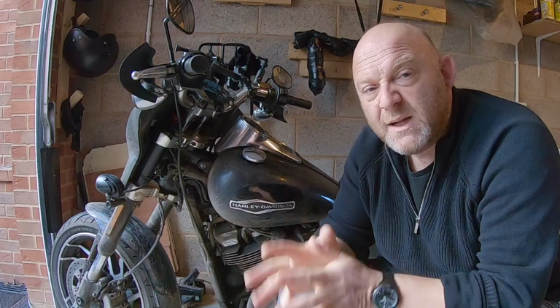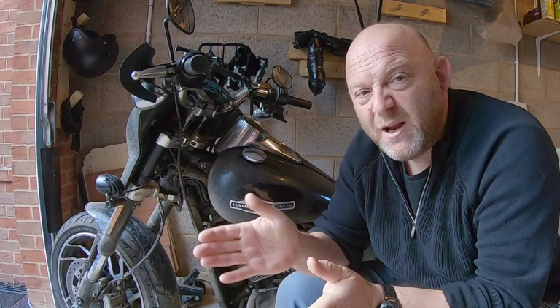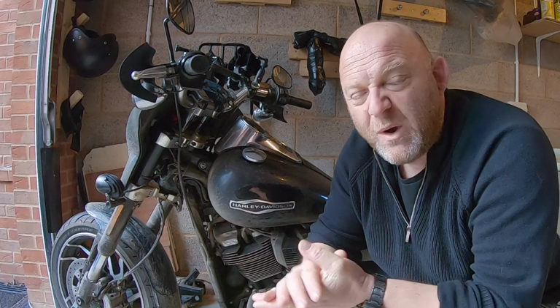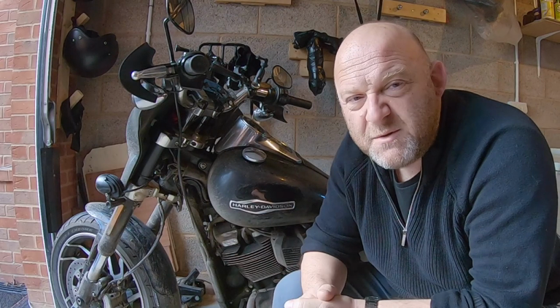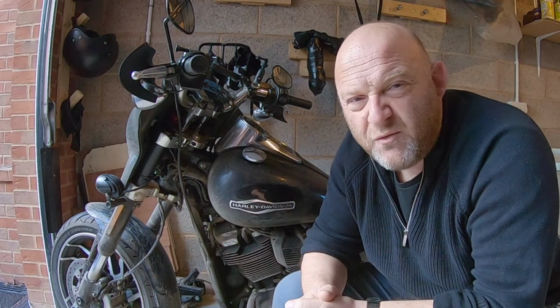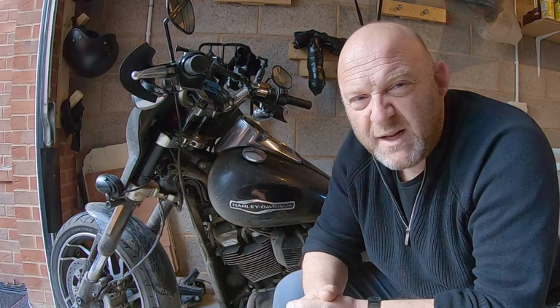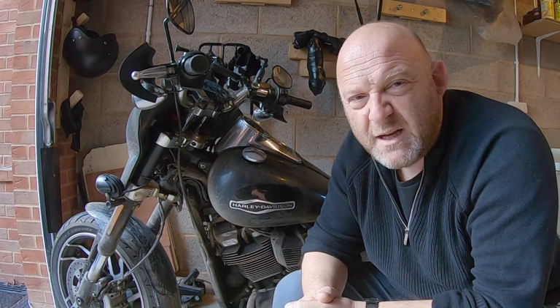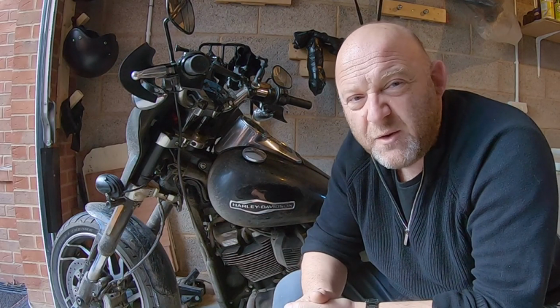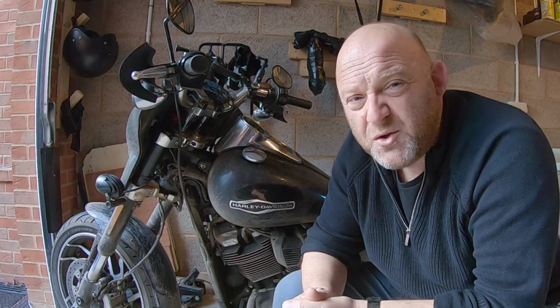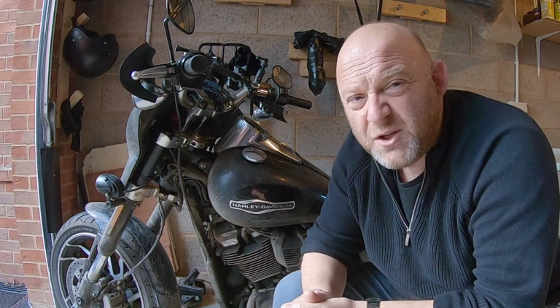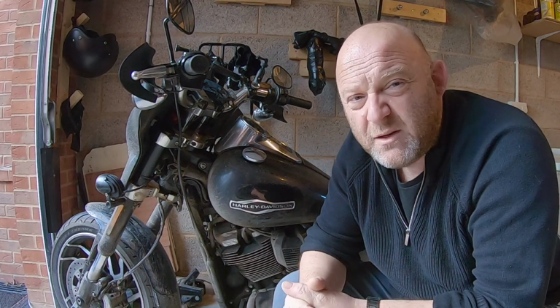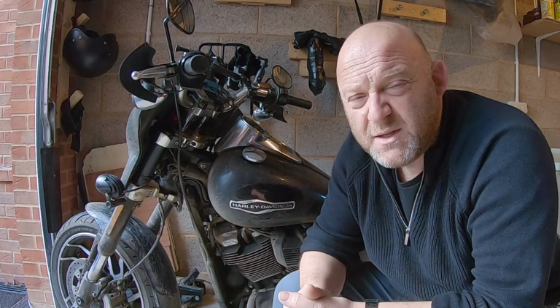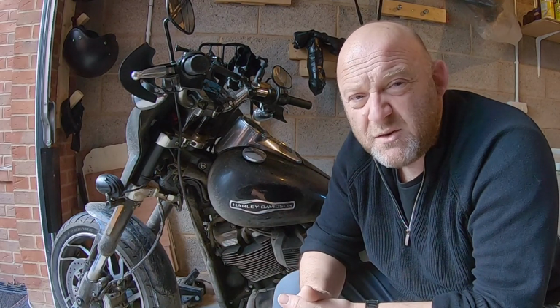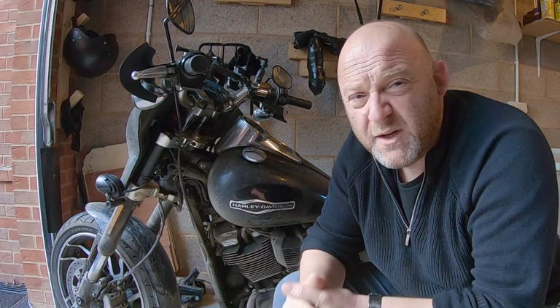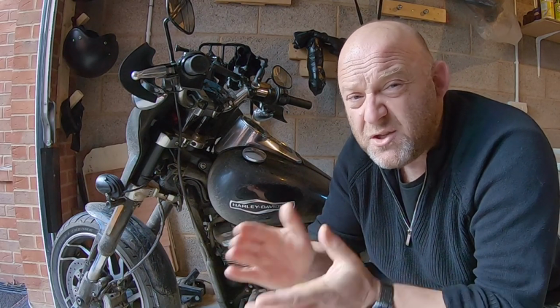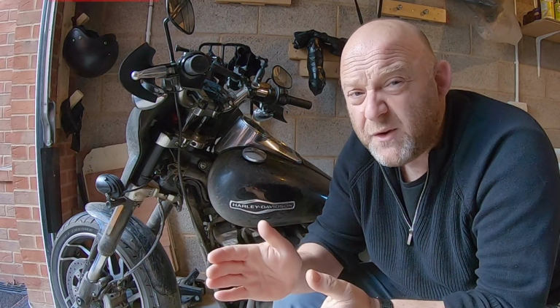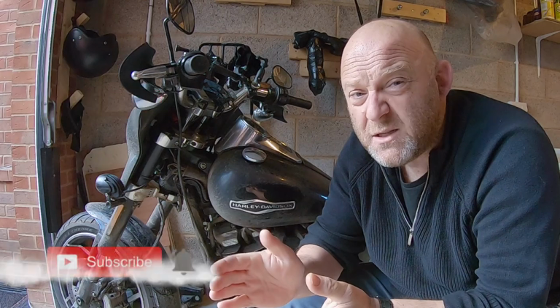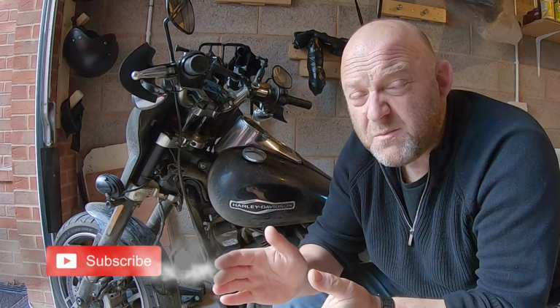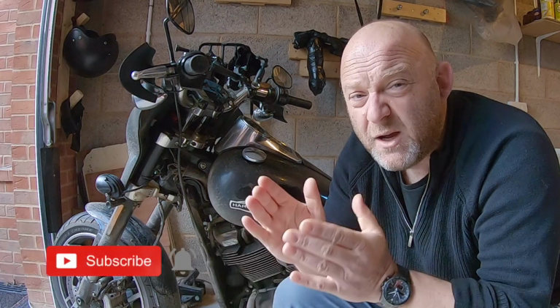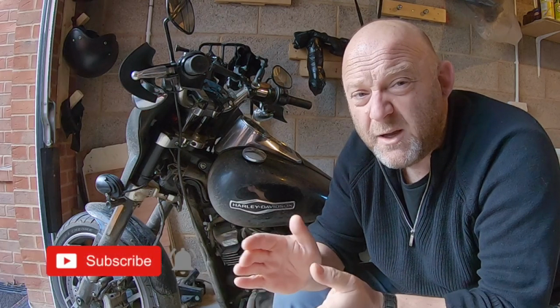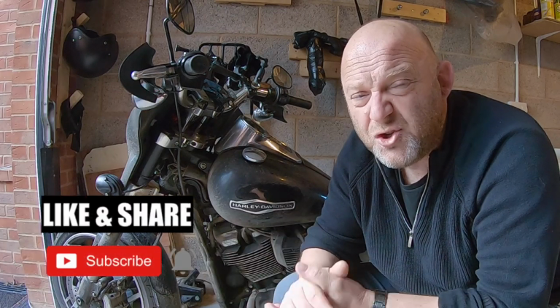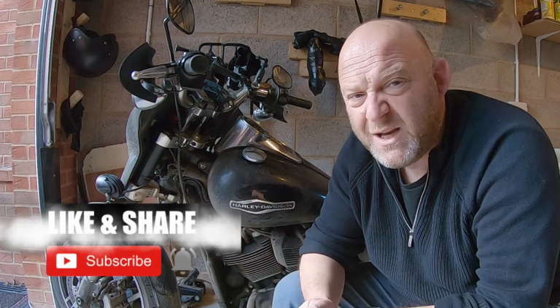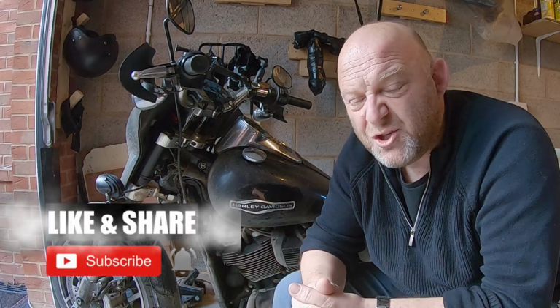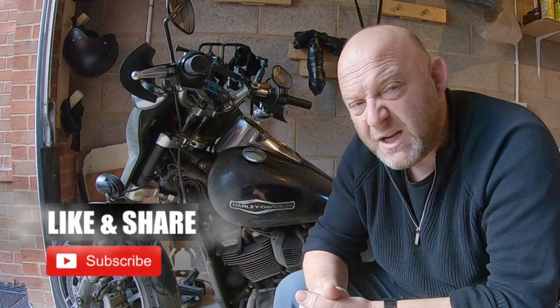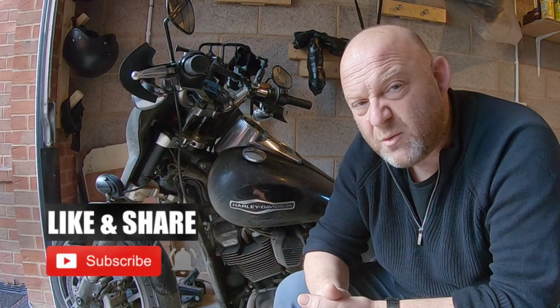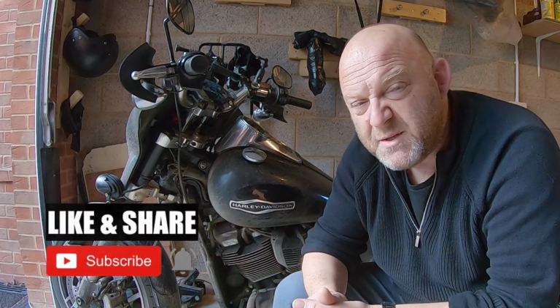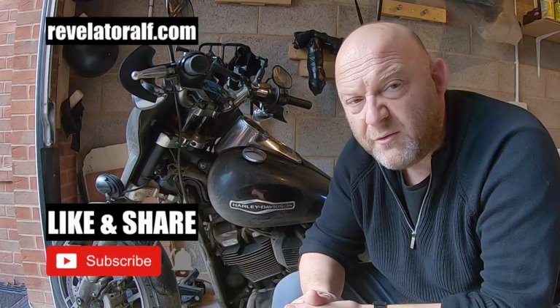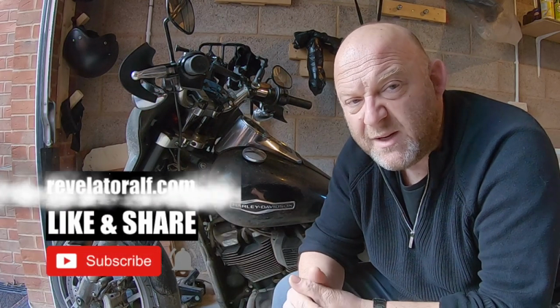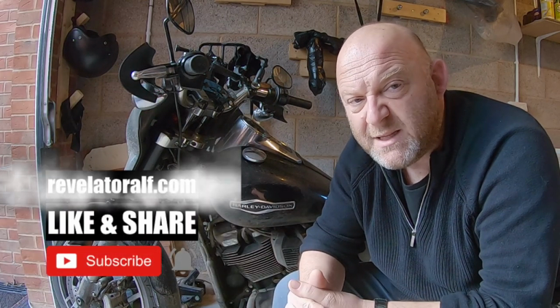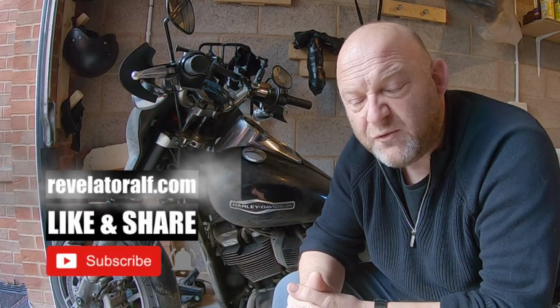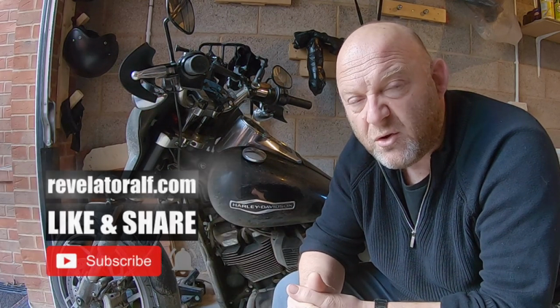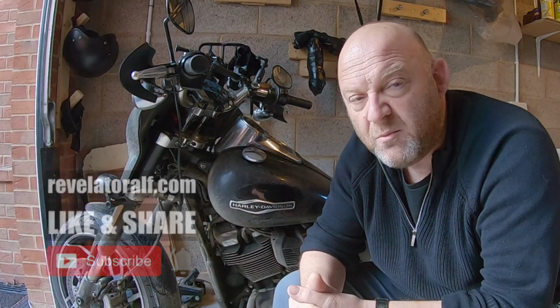Hello, welcome to Revelator Alf. Hope you're enjoying the channel and the series of videos. Don't forget to subscribe, like and share, and check out the website revelatoralf.com.